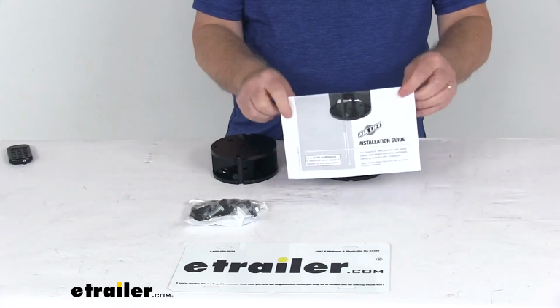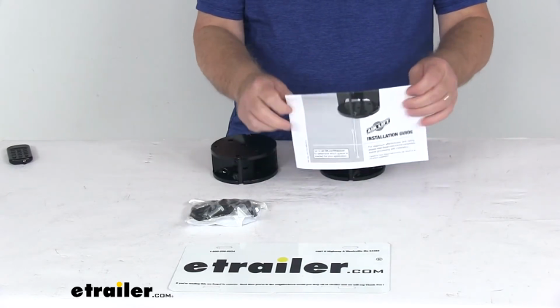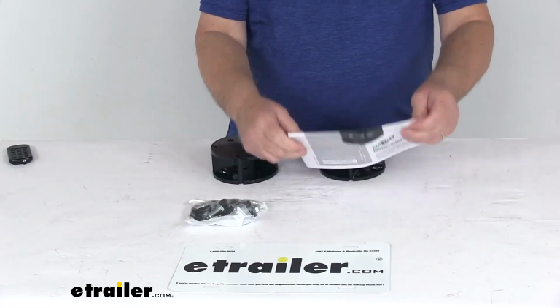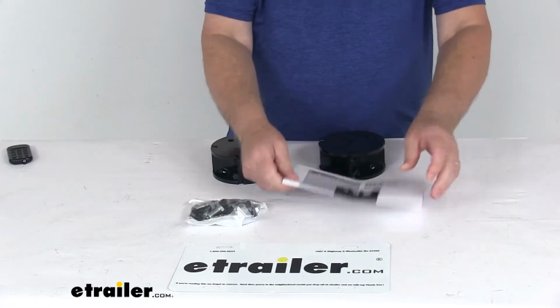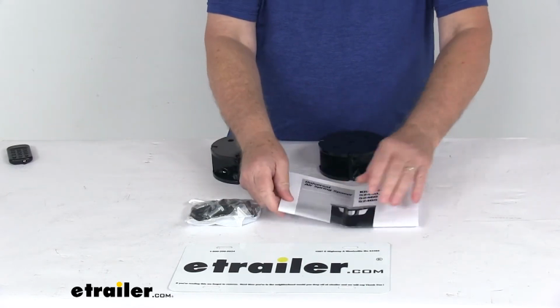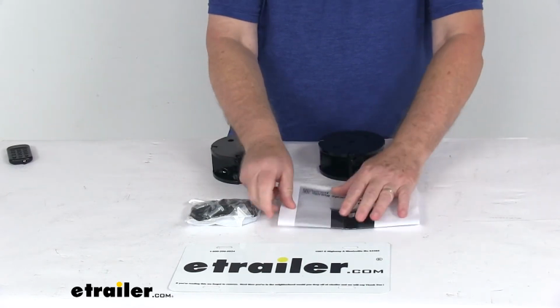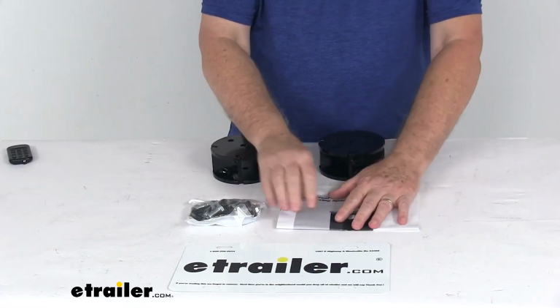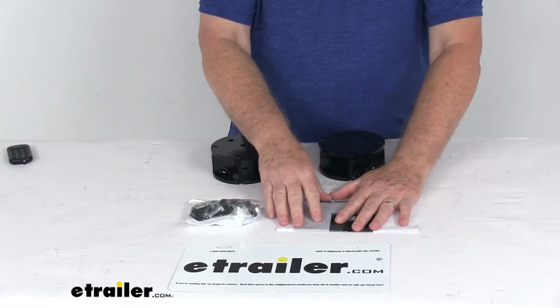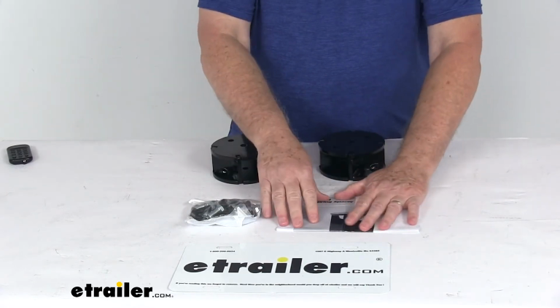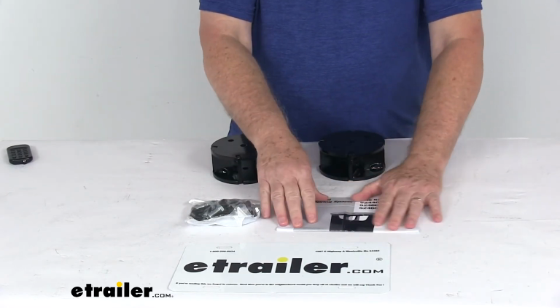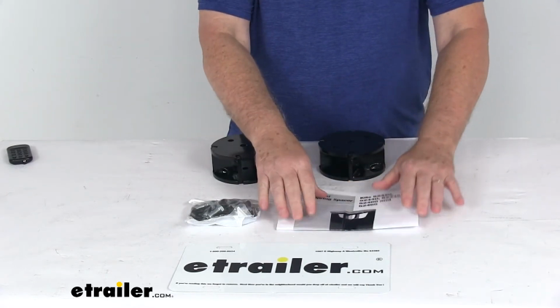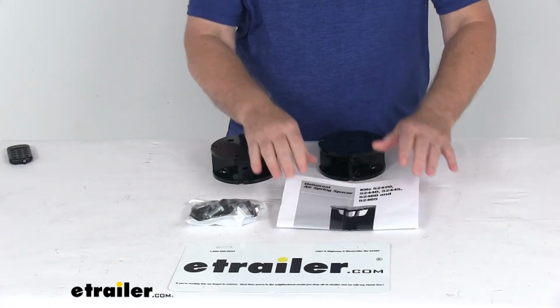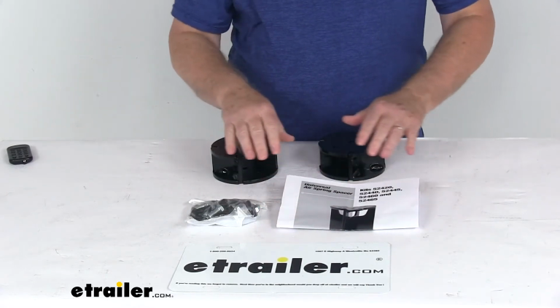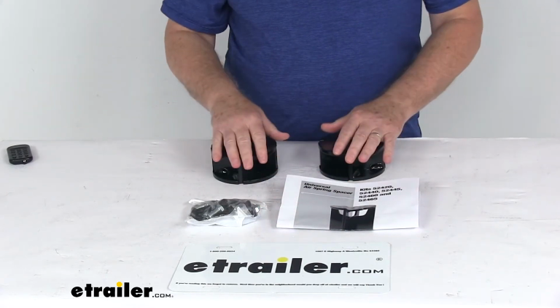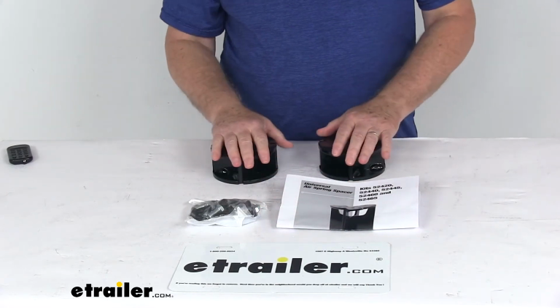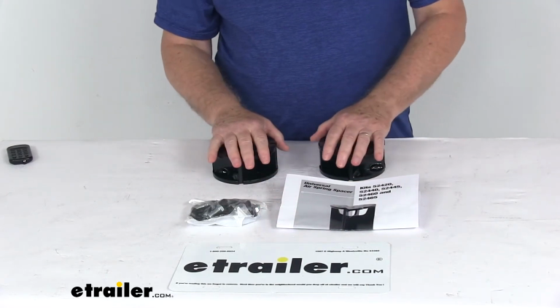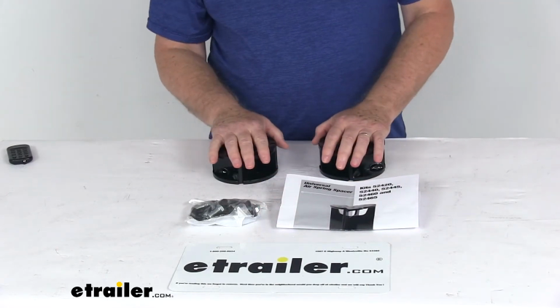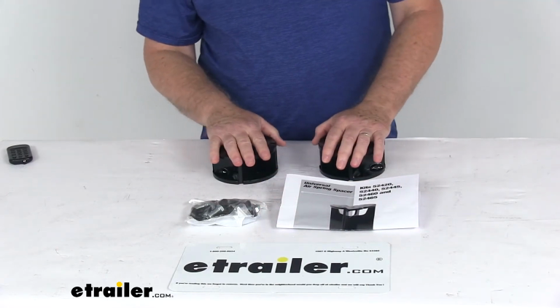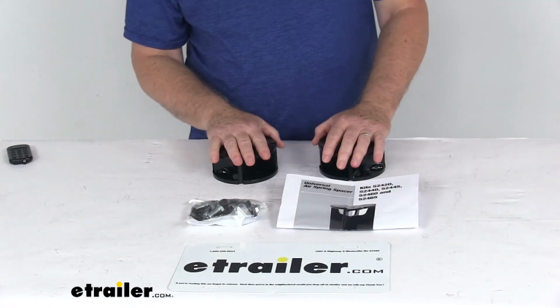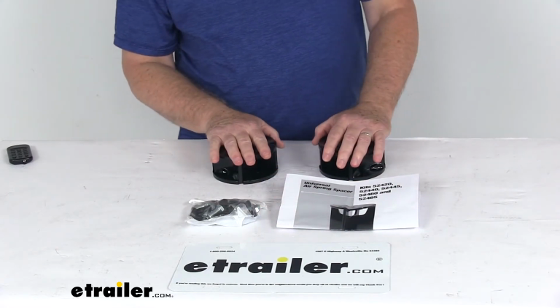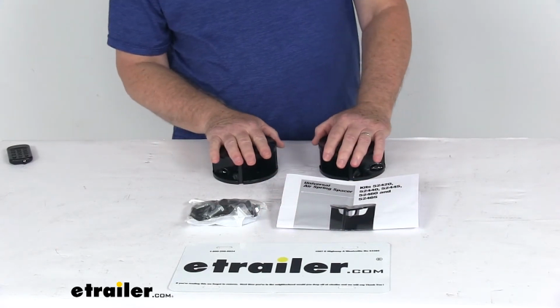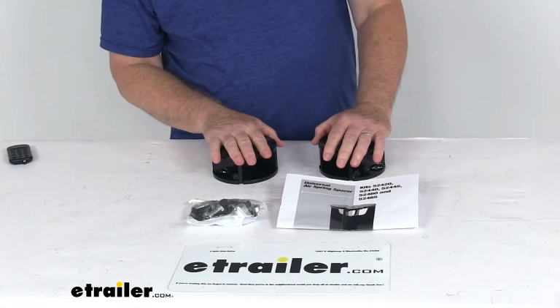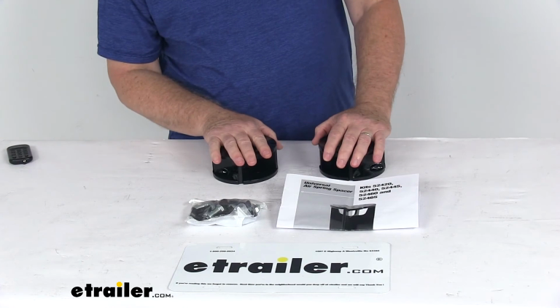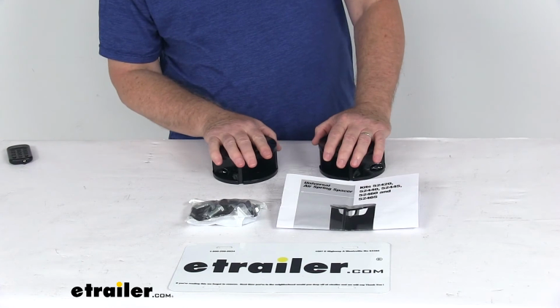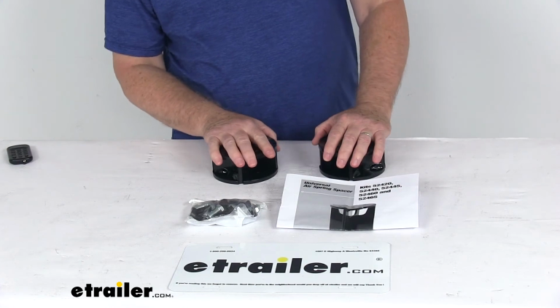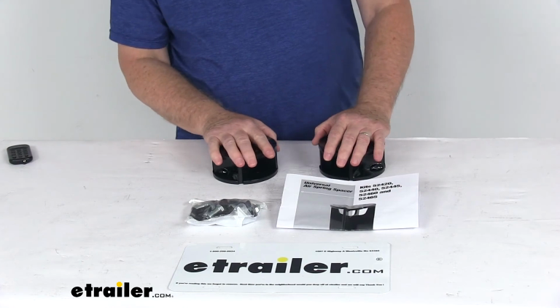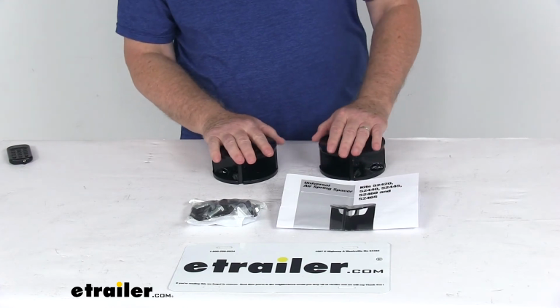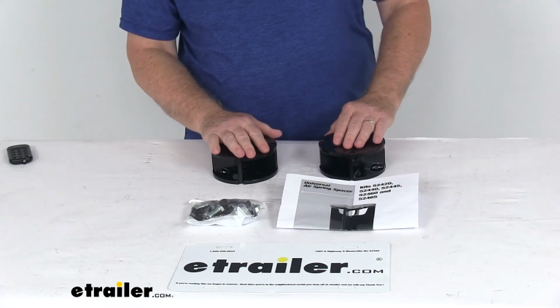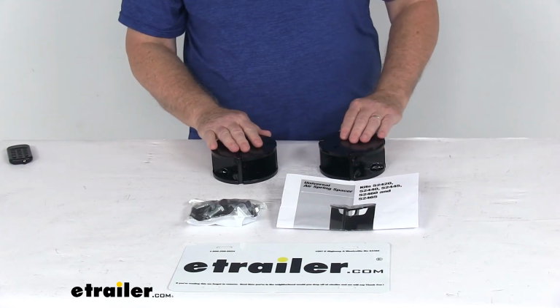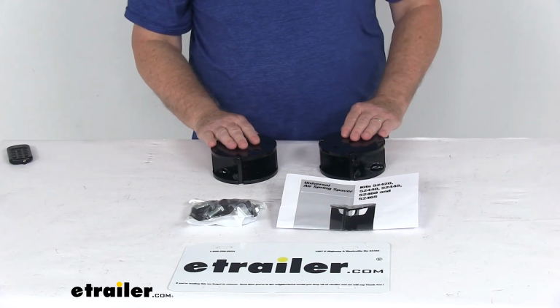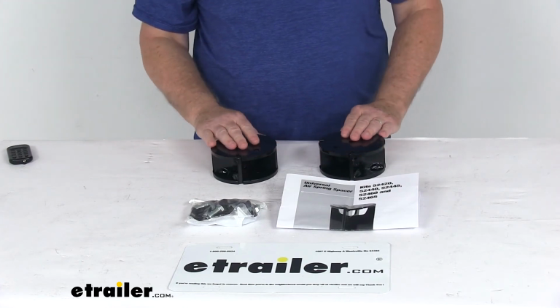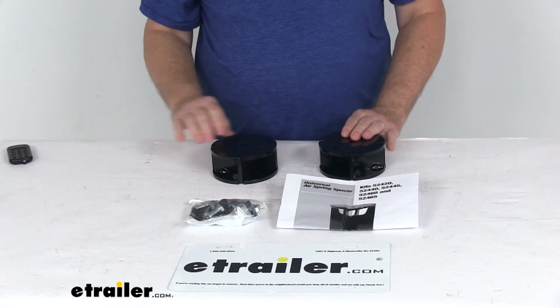That should do it for the review on the Airlift 2-inch spacers for the Loadlifter air helper springs.